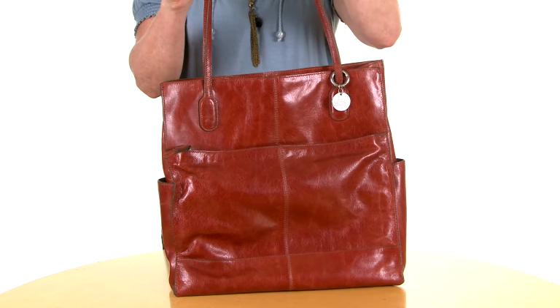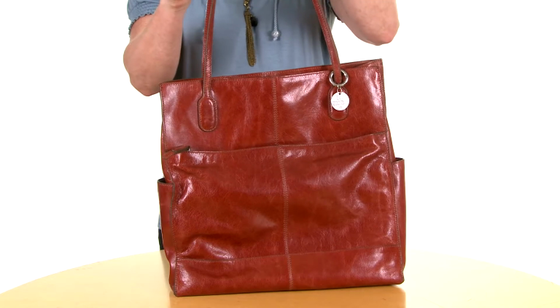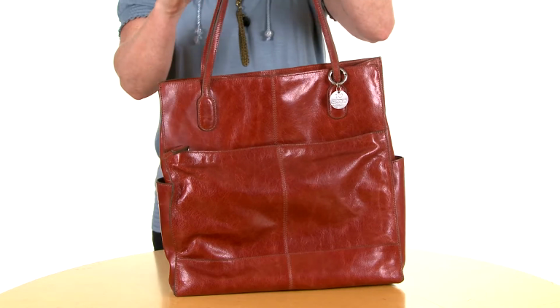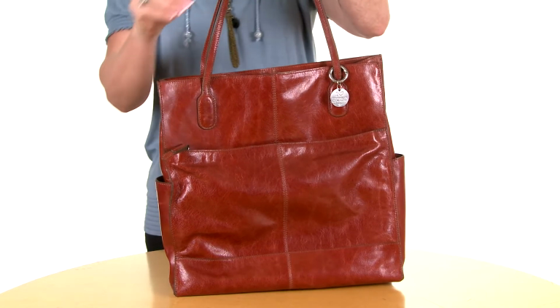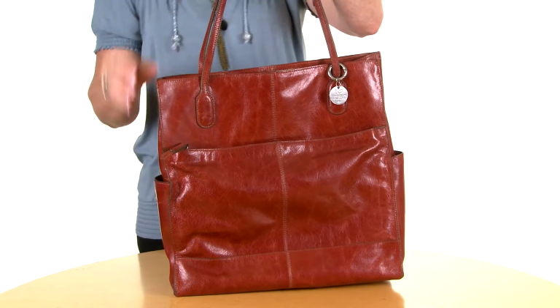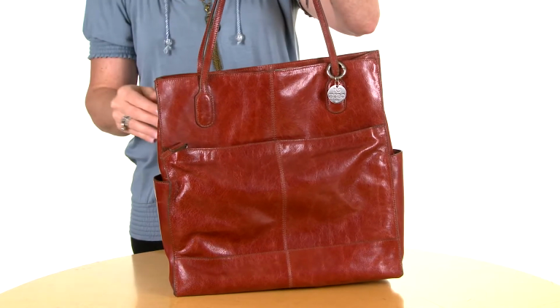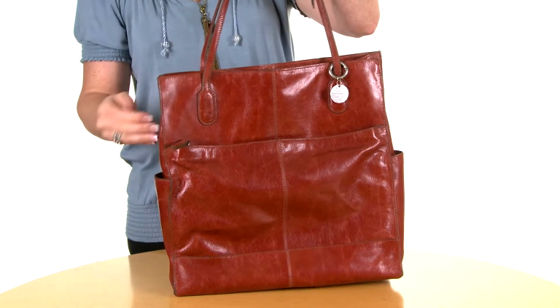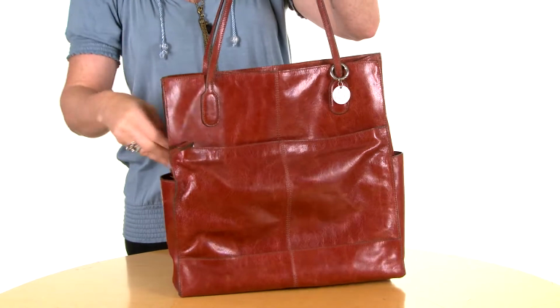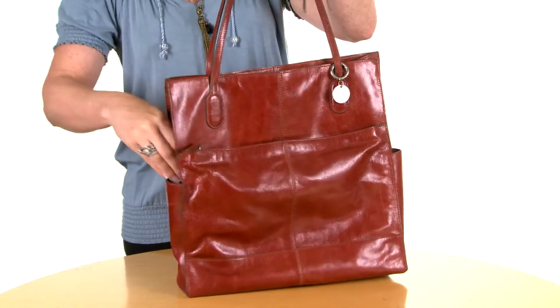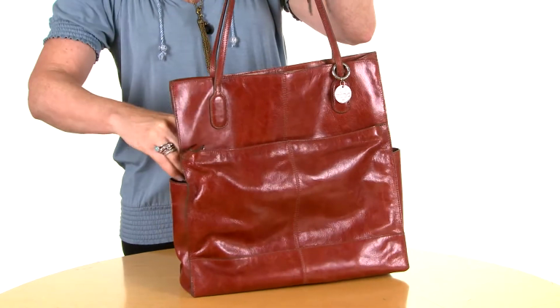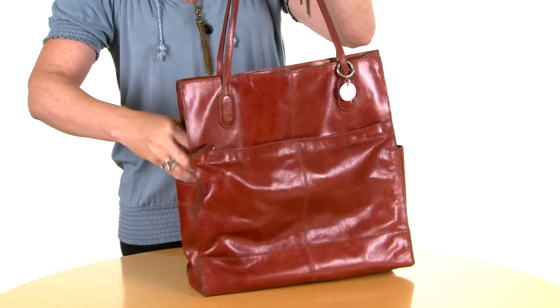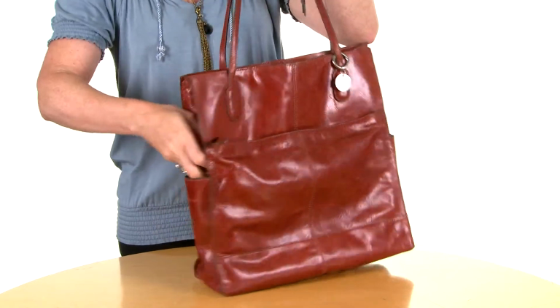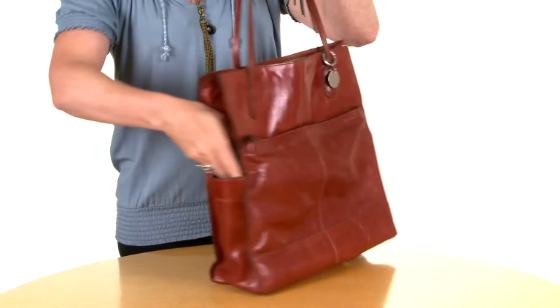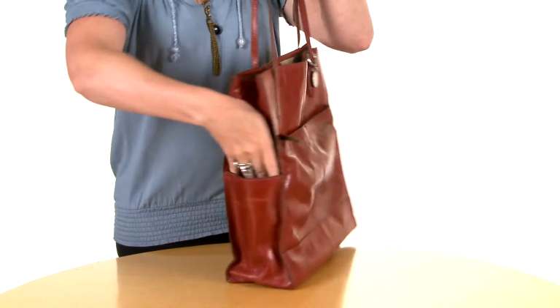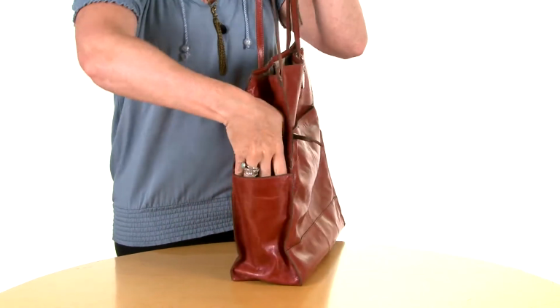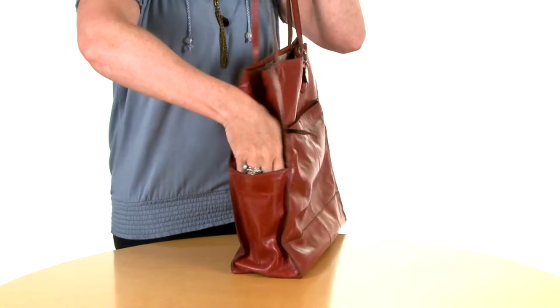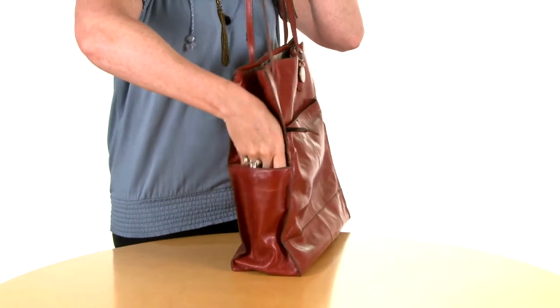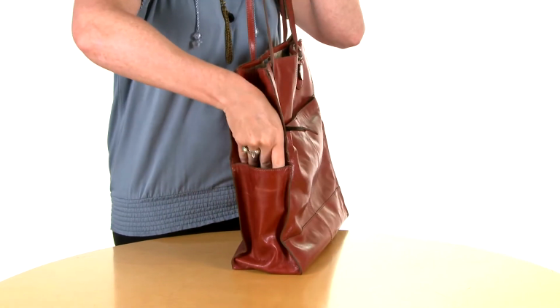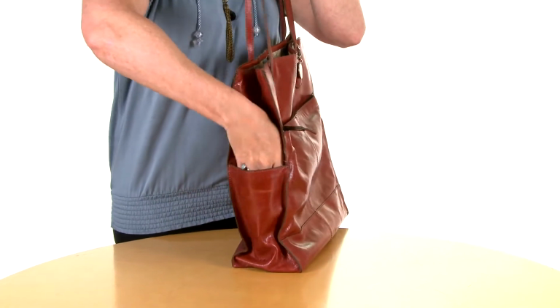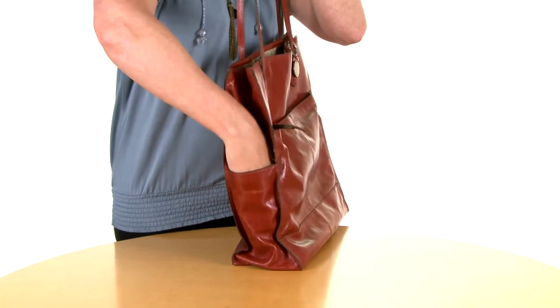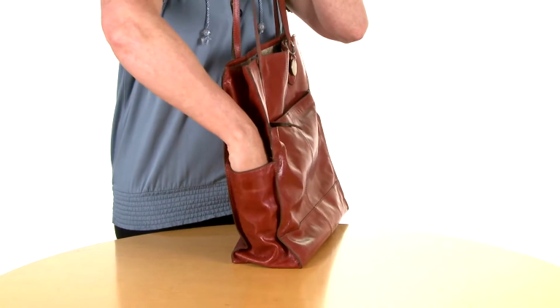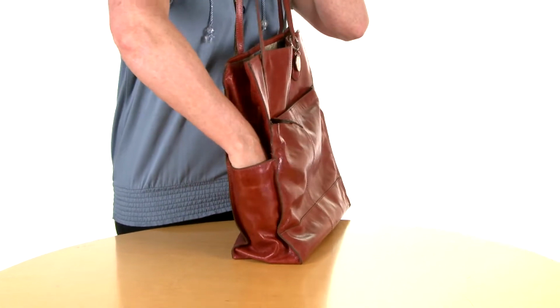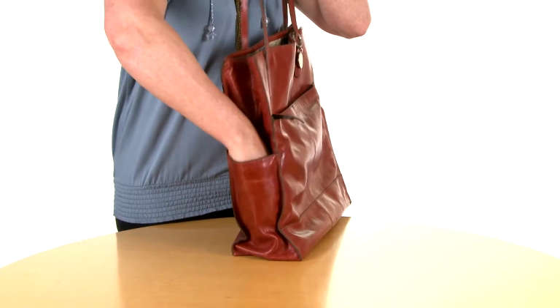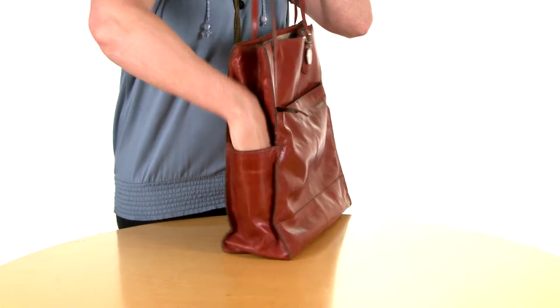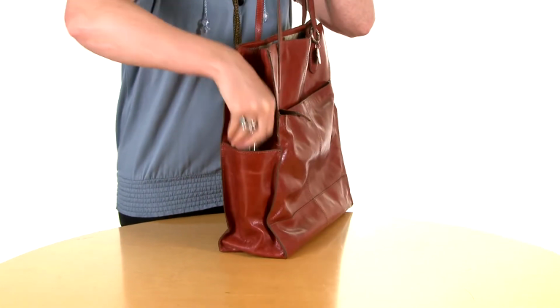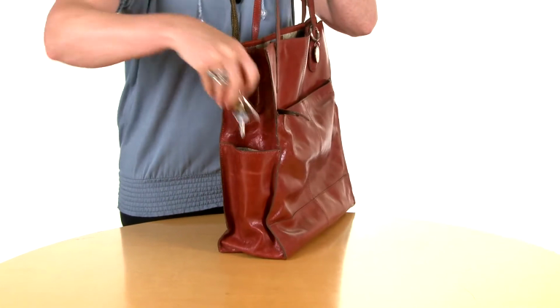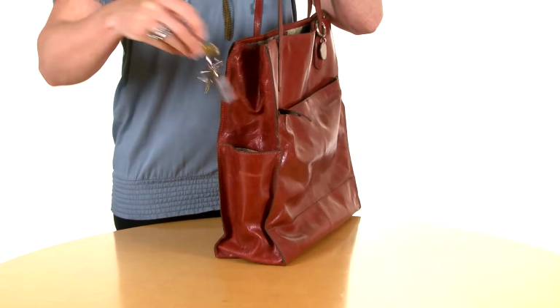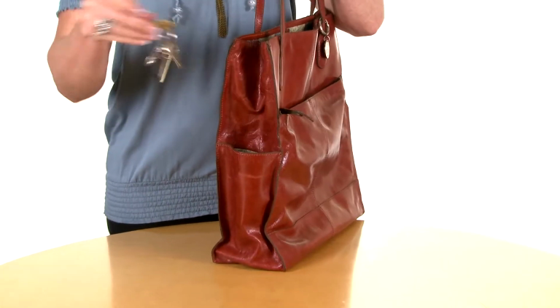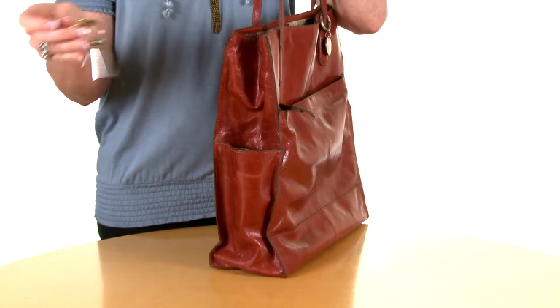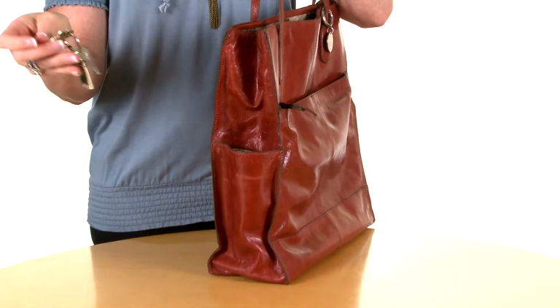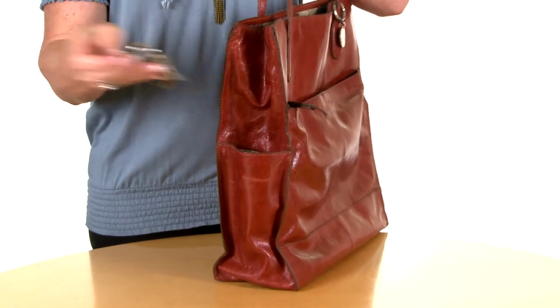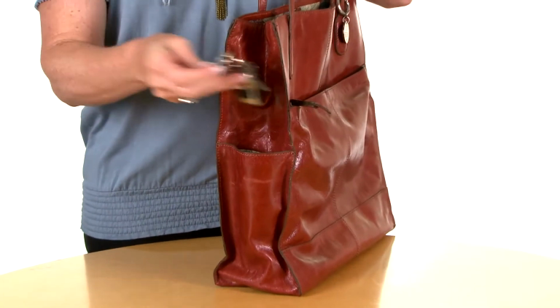Finley has two outside pockets. Big enough for a water bottle, a phone, or whatever you need to get at quickly.